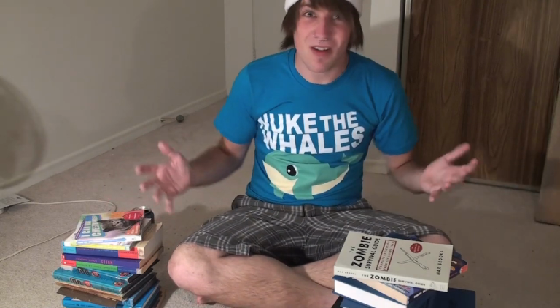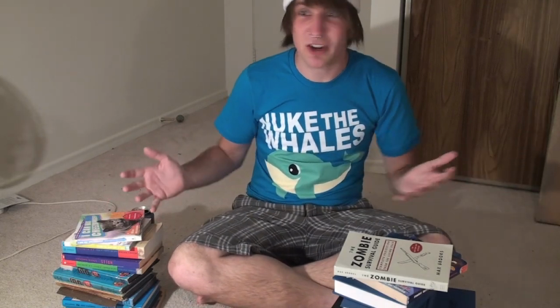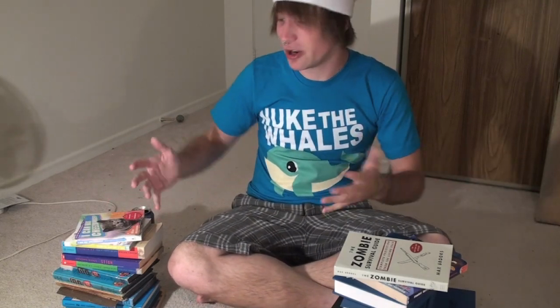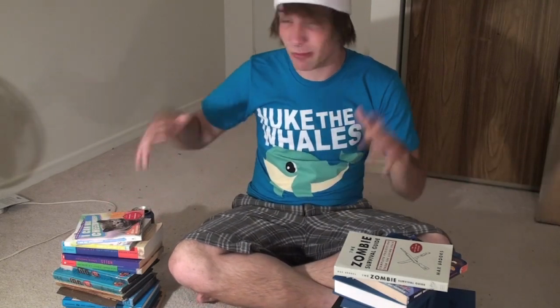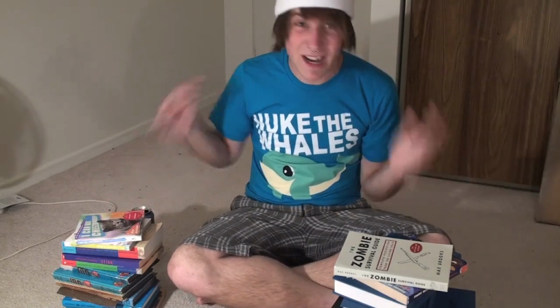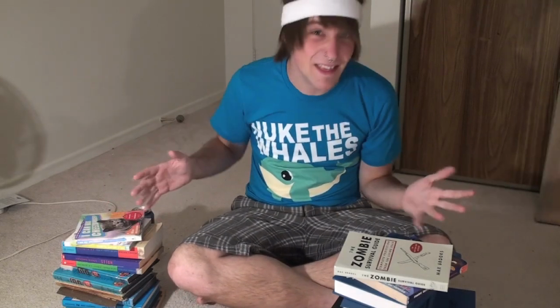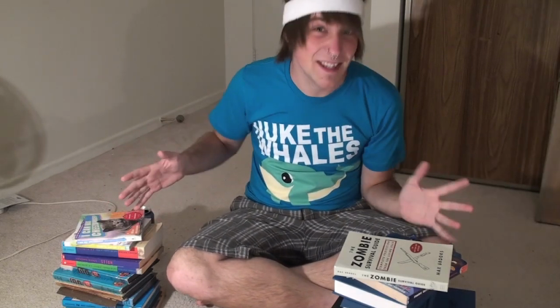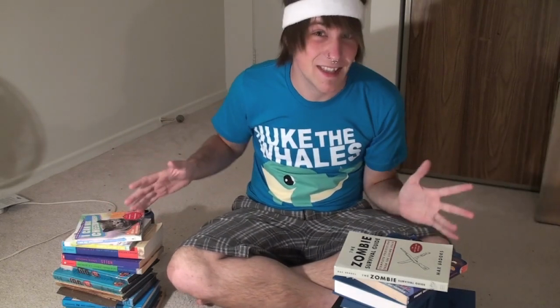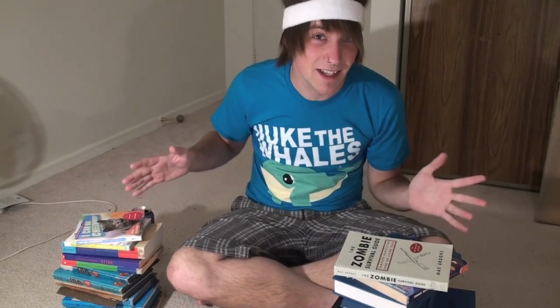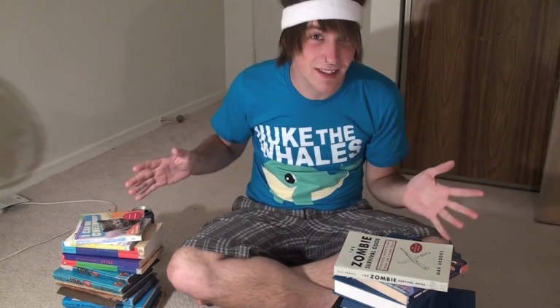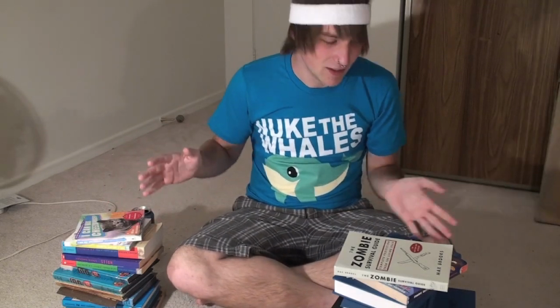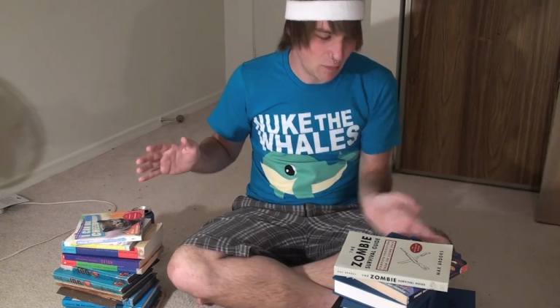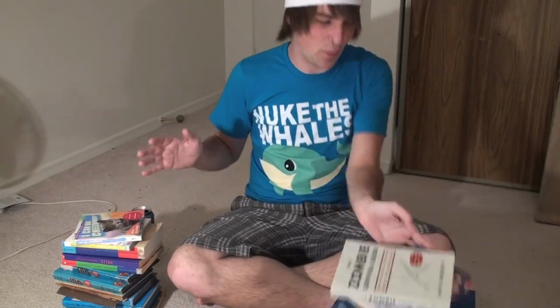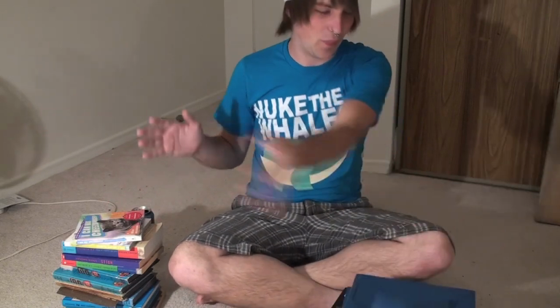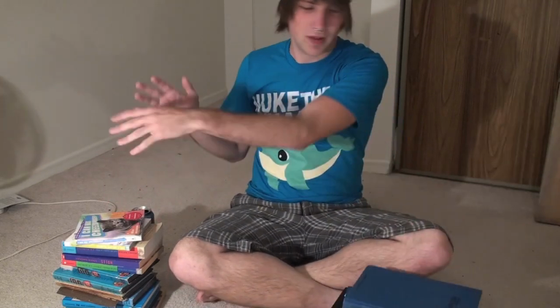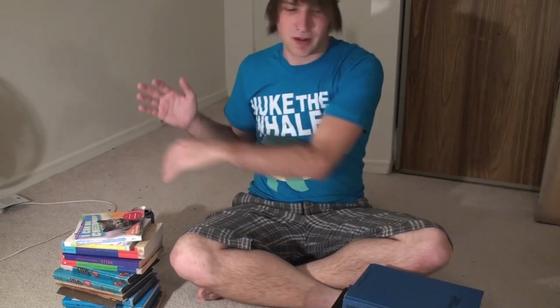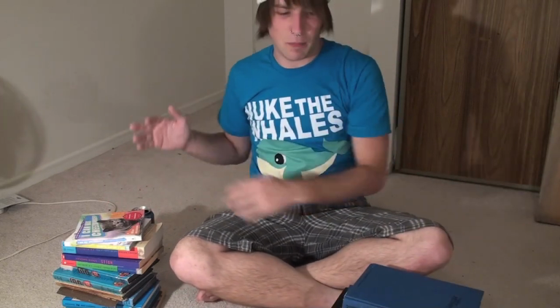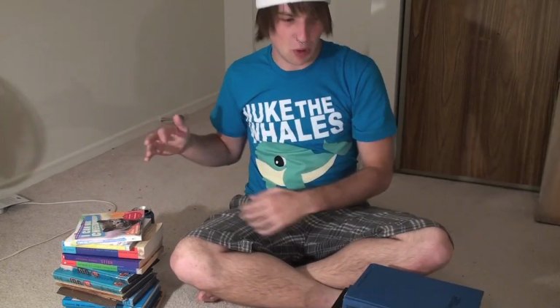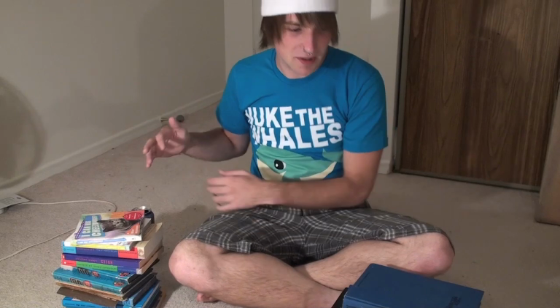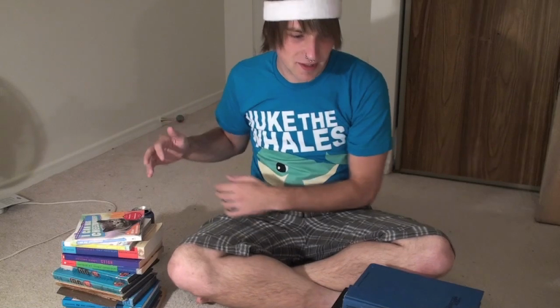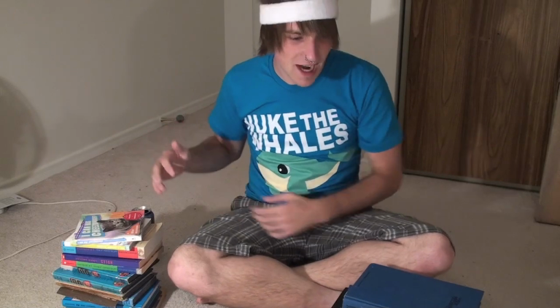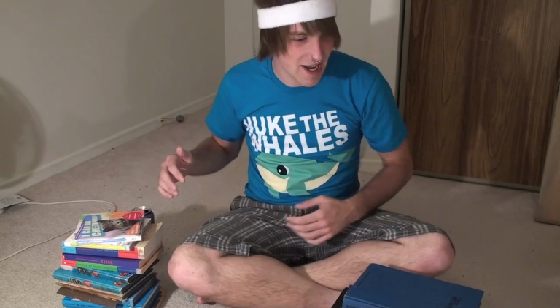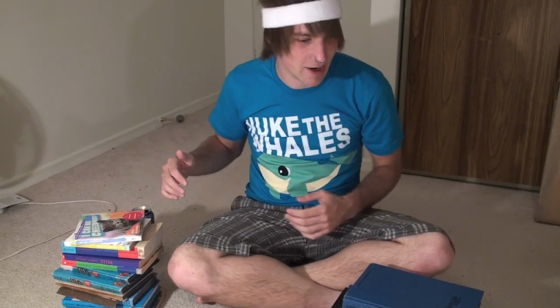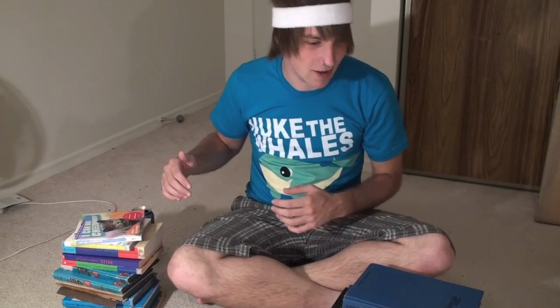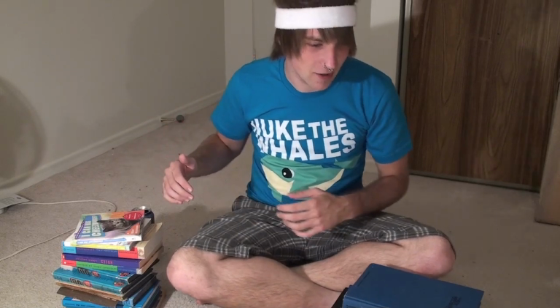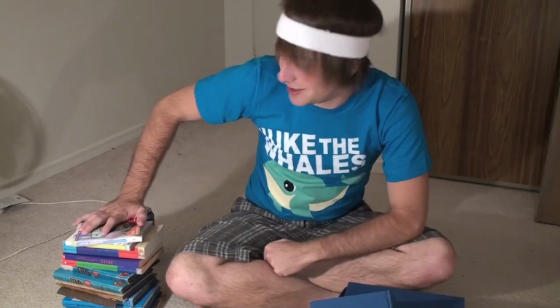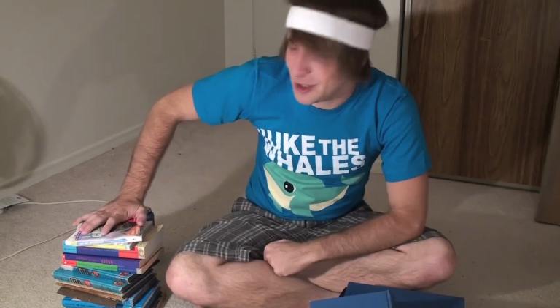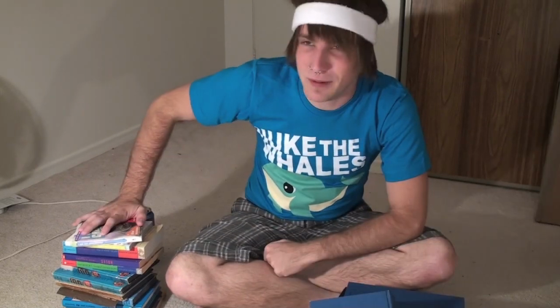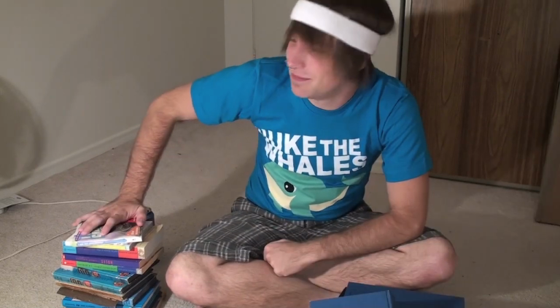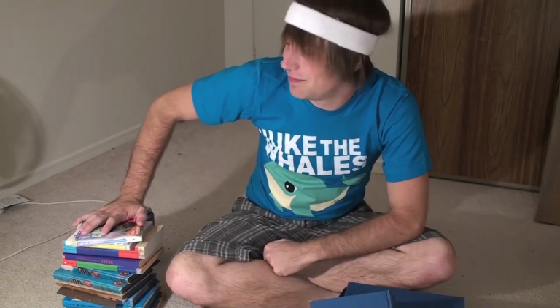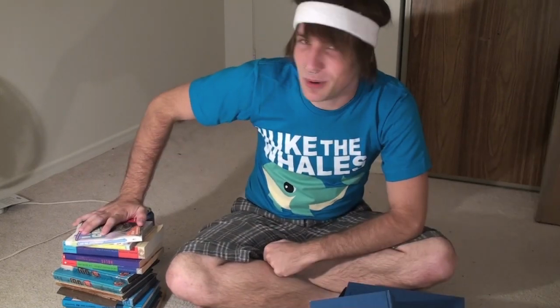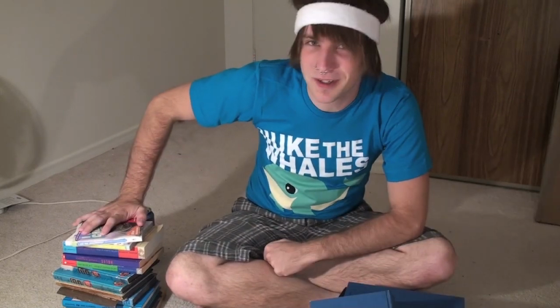It's not like you're gonna read these things. Books? Get out of here, stupid books.